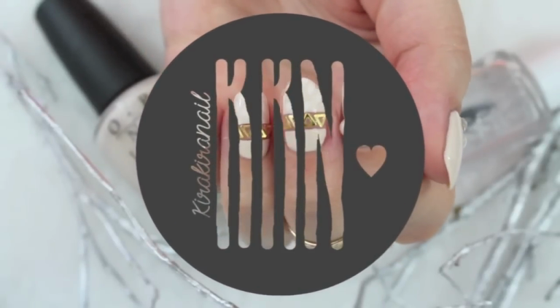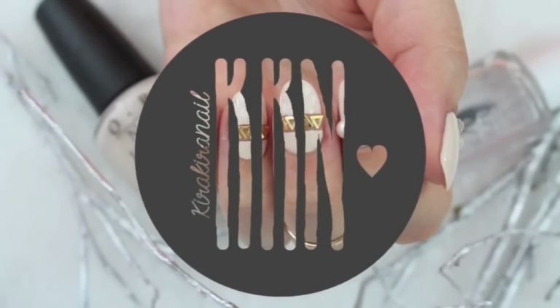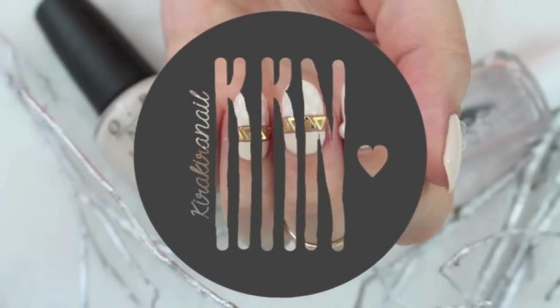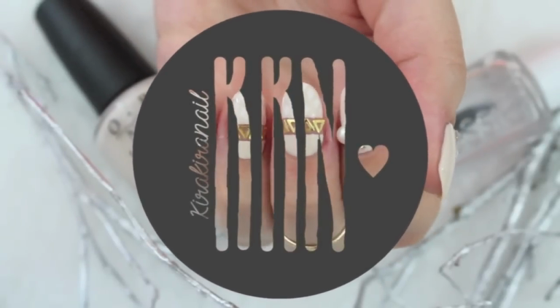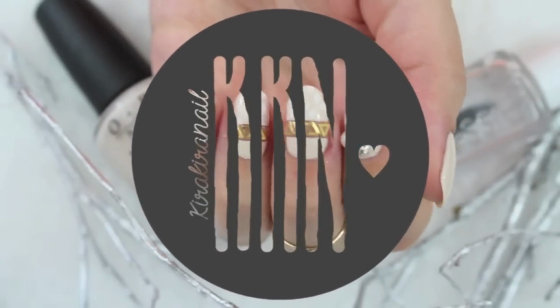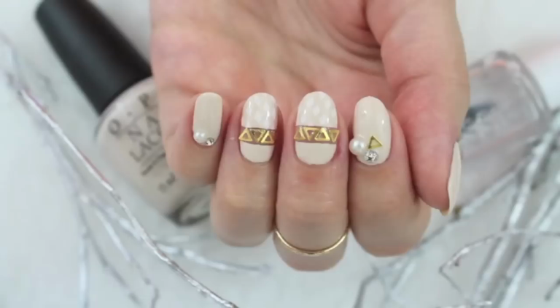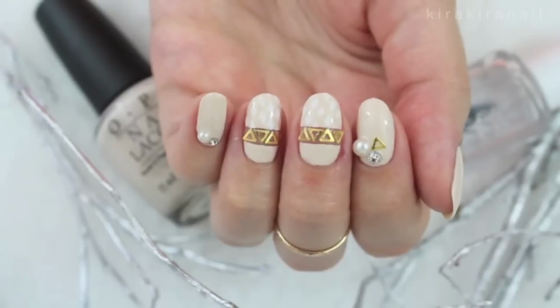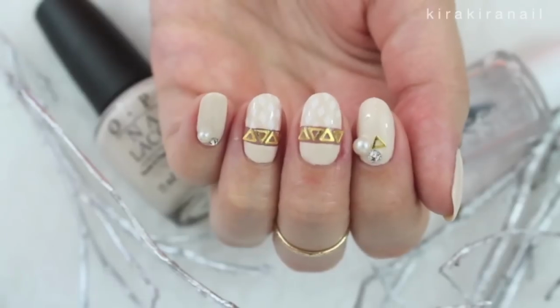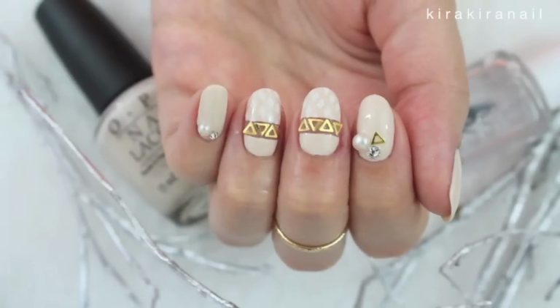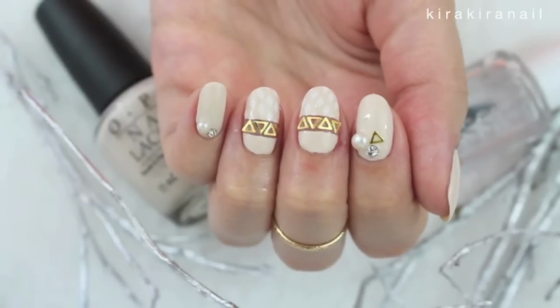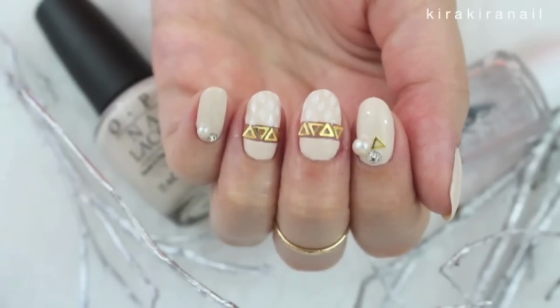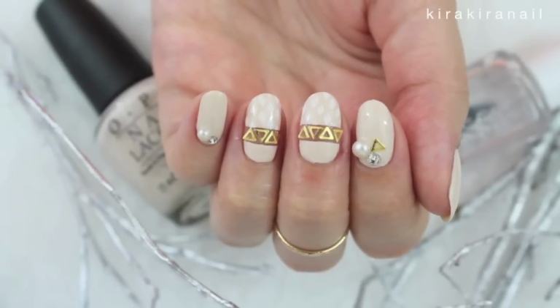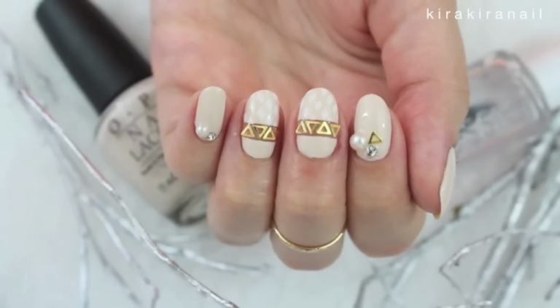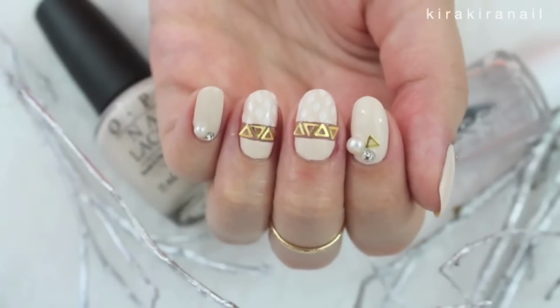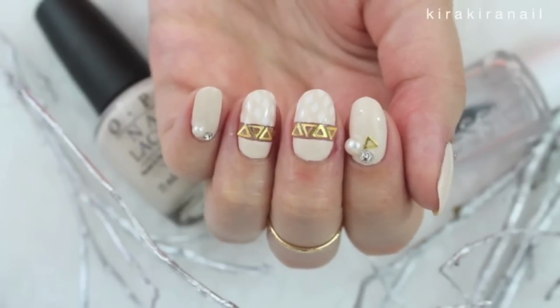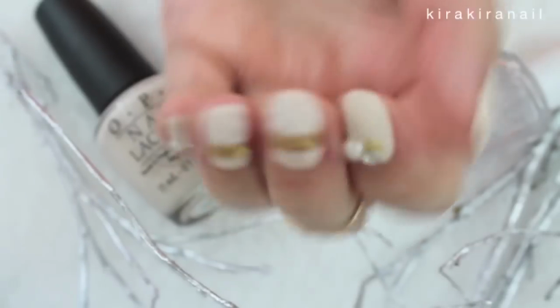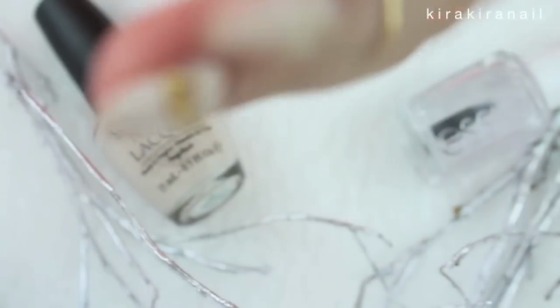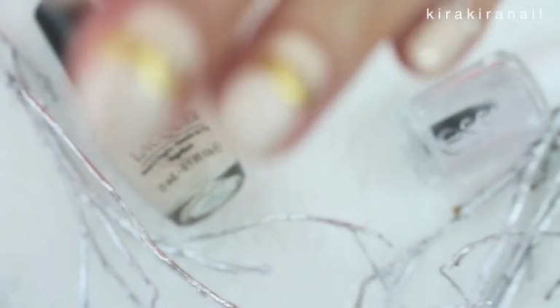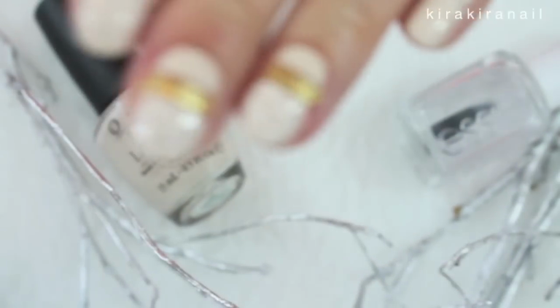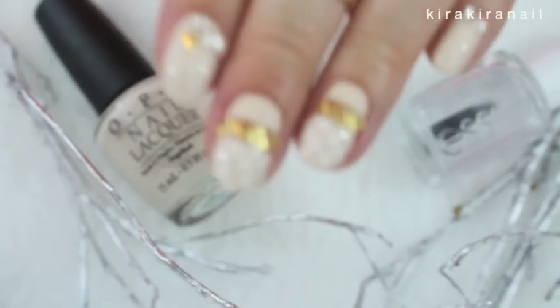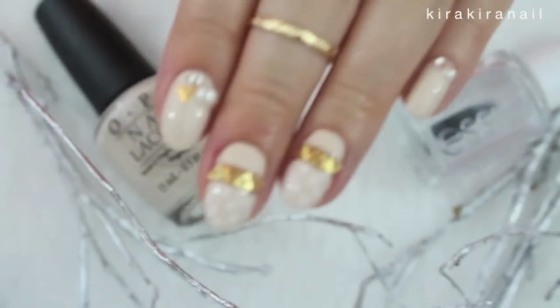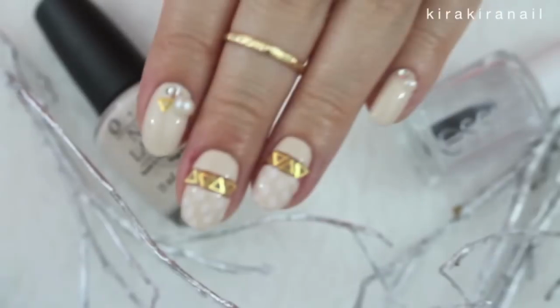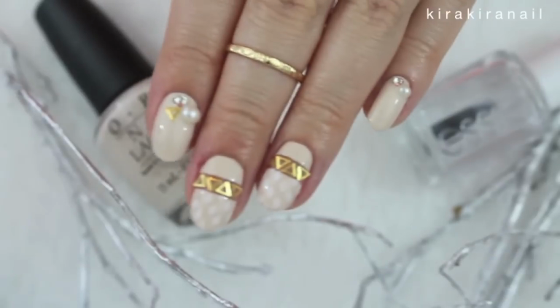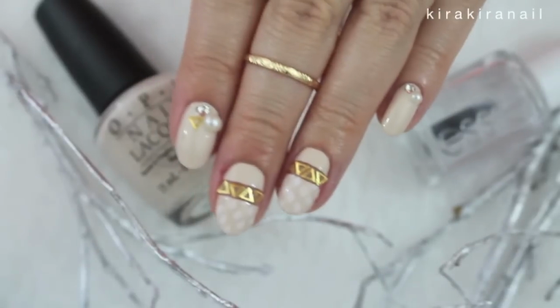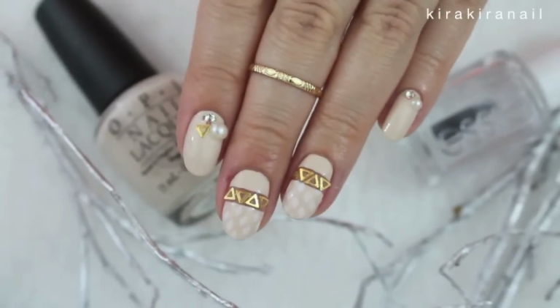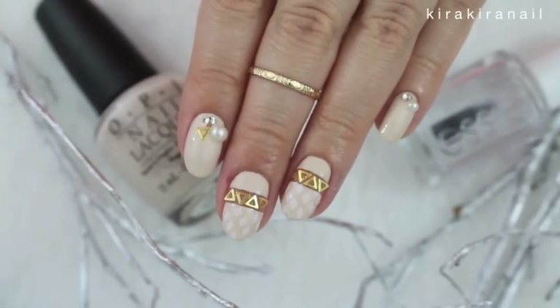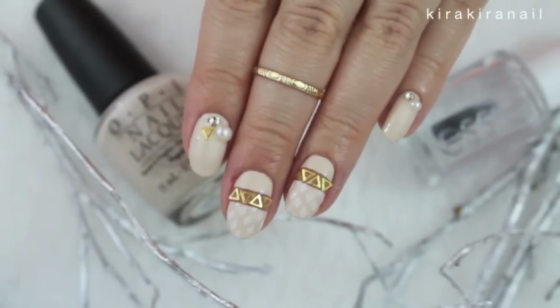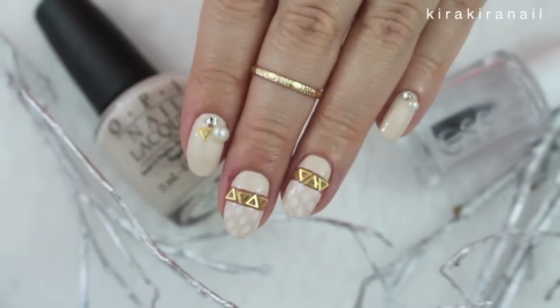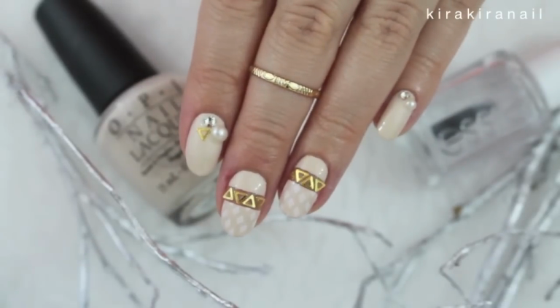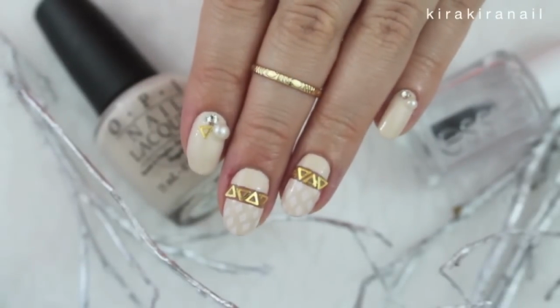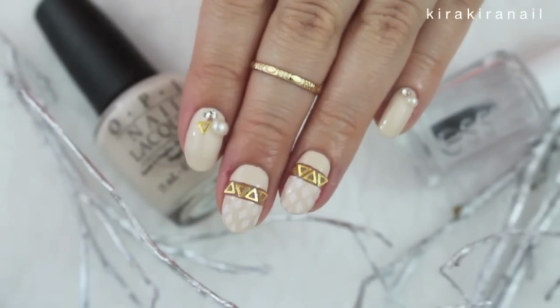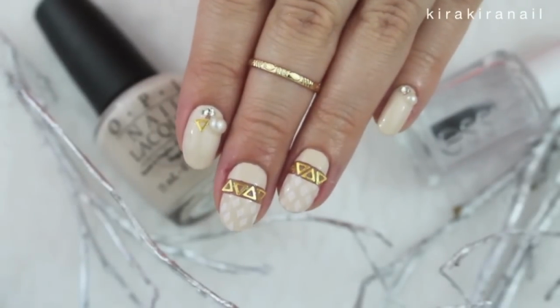Hi lovely Kirakiras! My goal is to do more stamping nail art, so we're going to work on this design today.